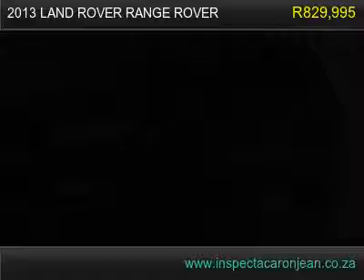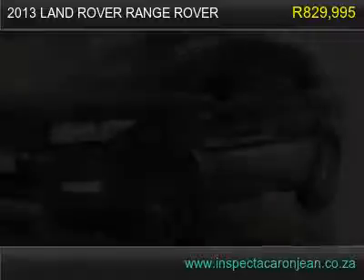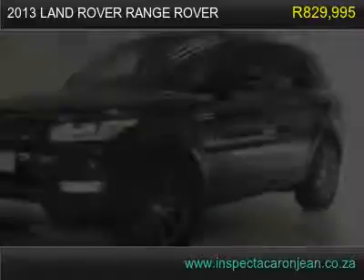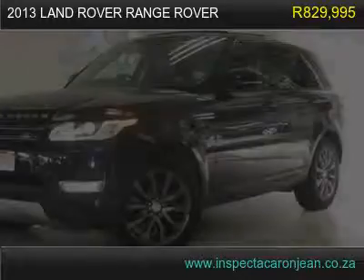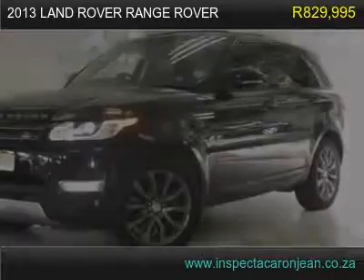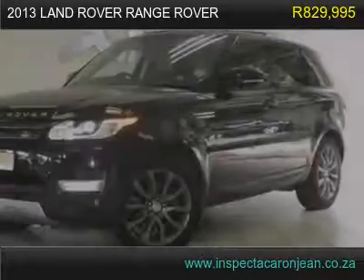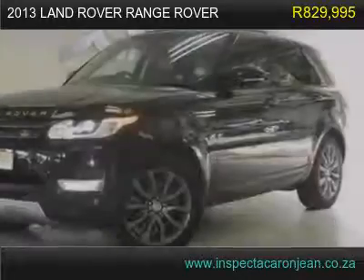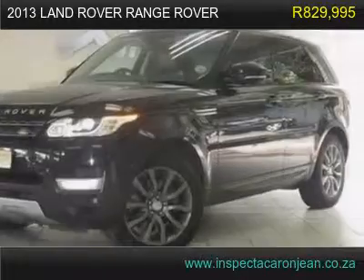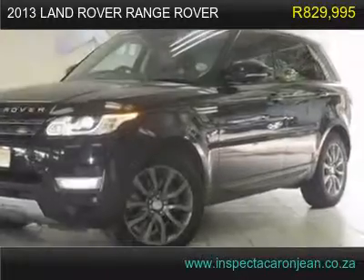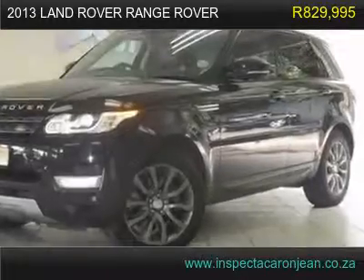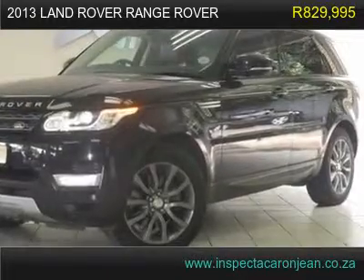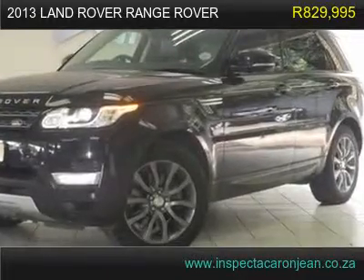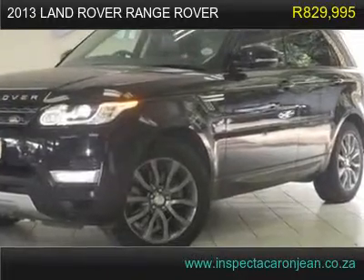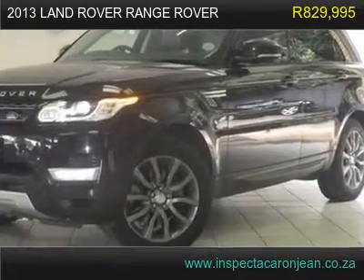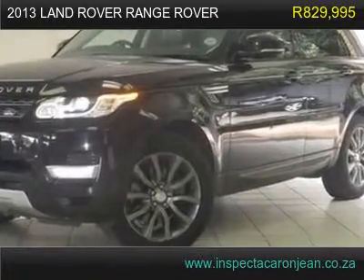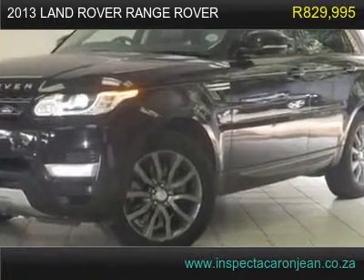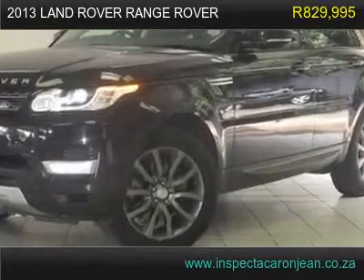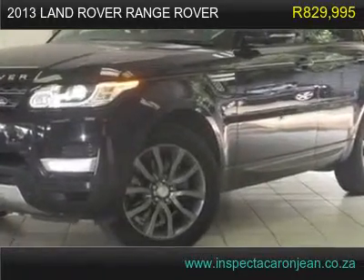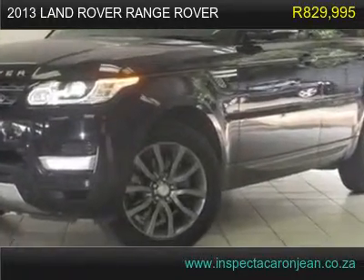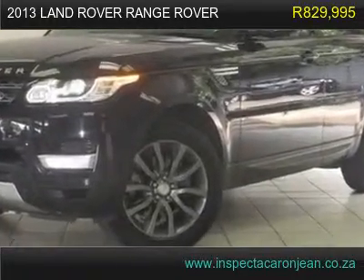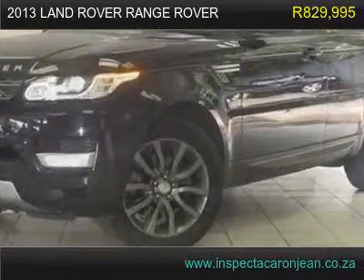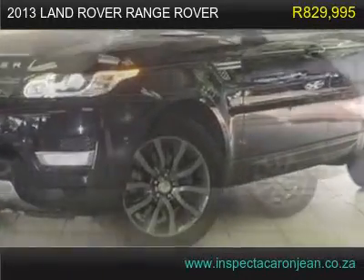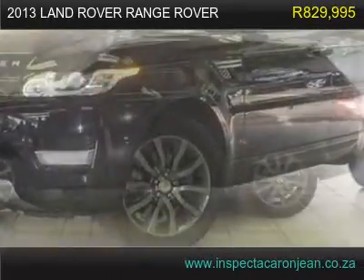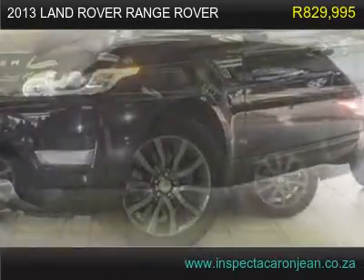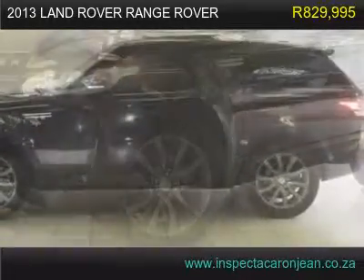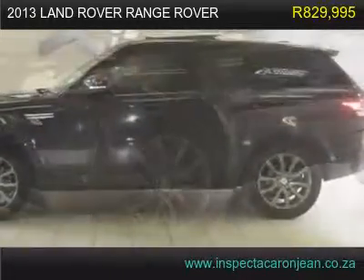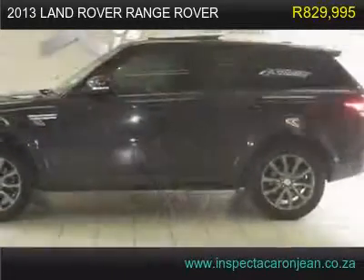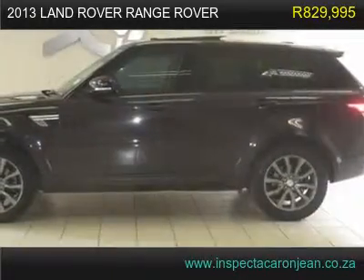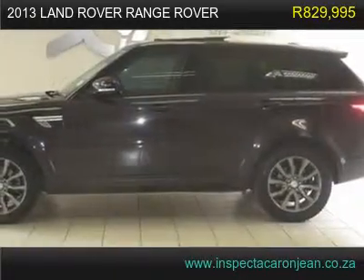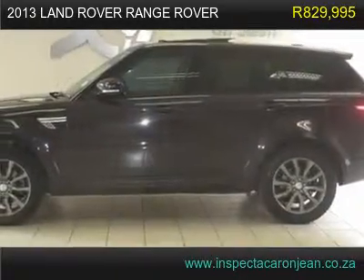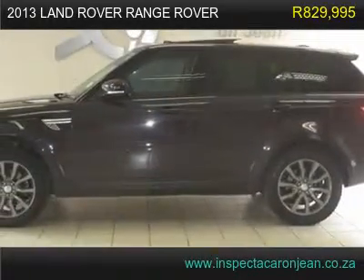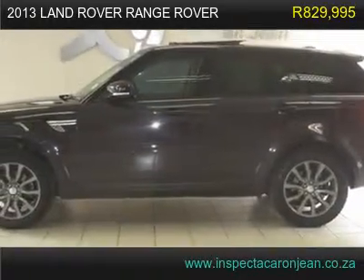2013 Land Rover Range Rover, has 58,300 km.